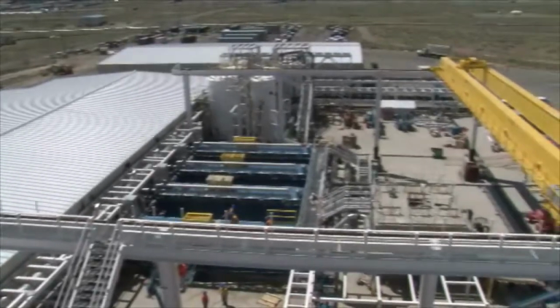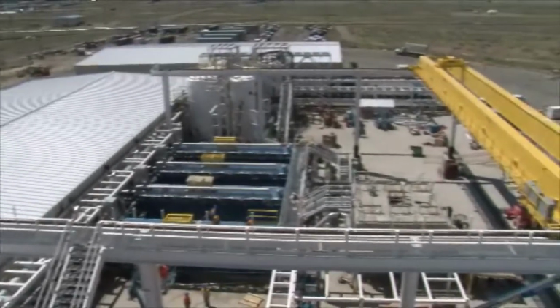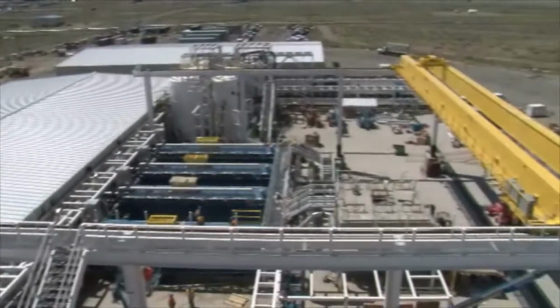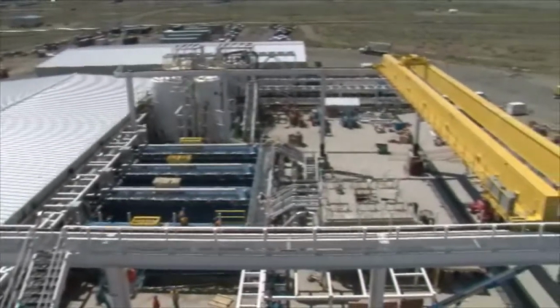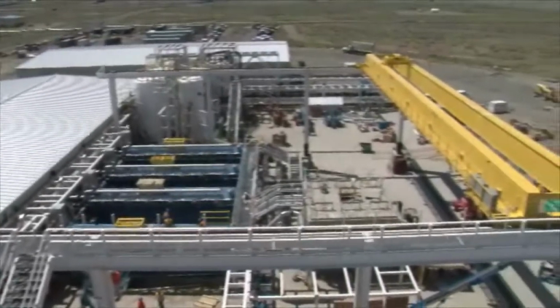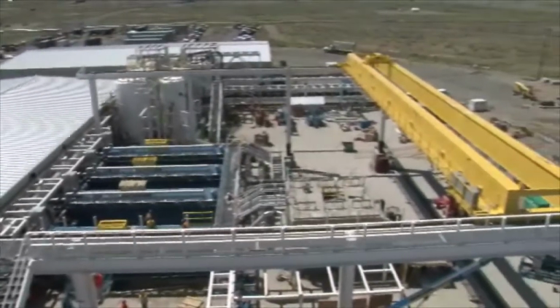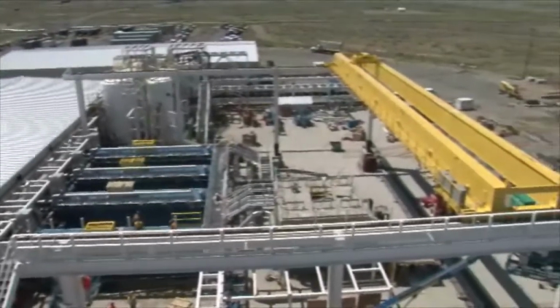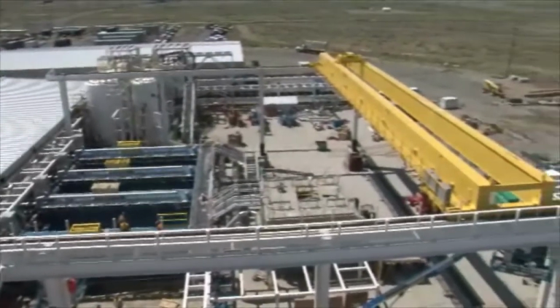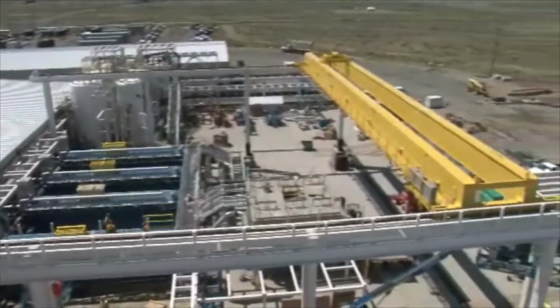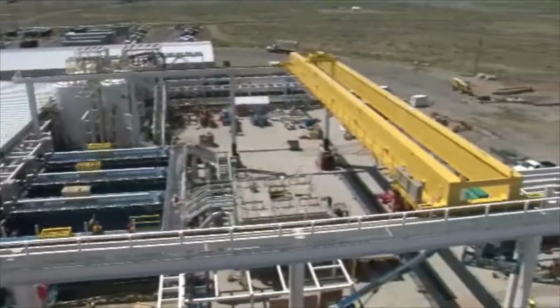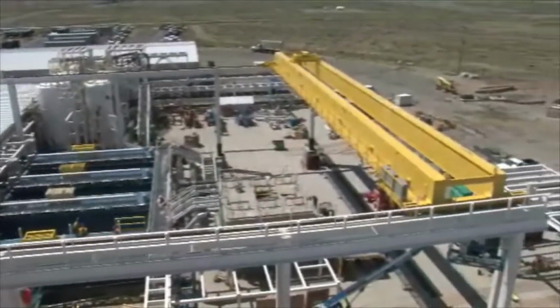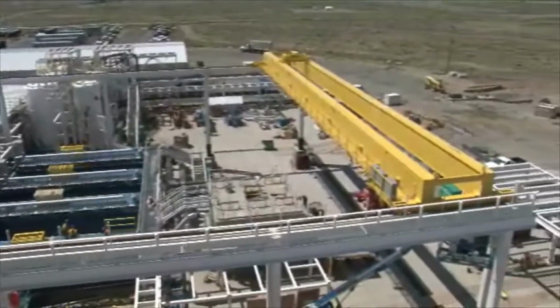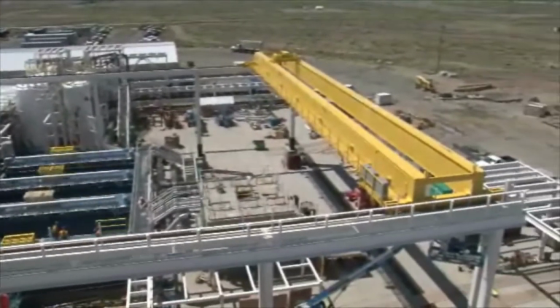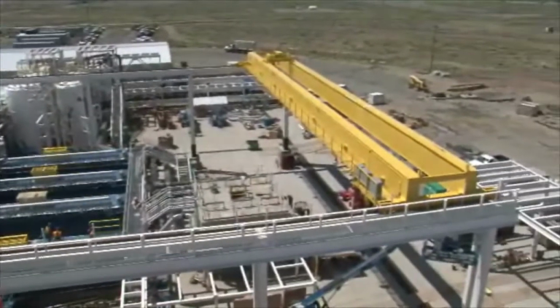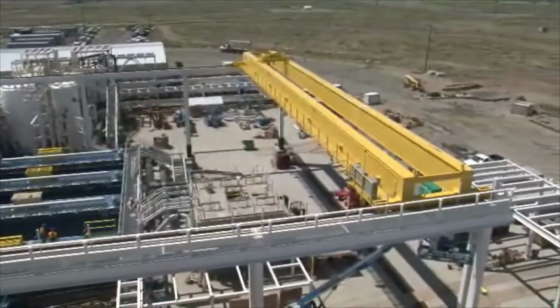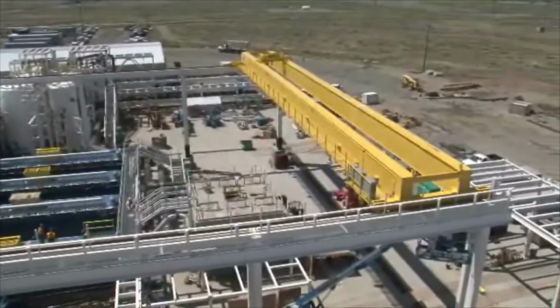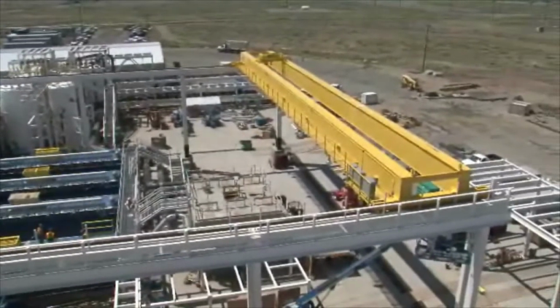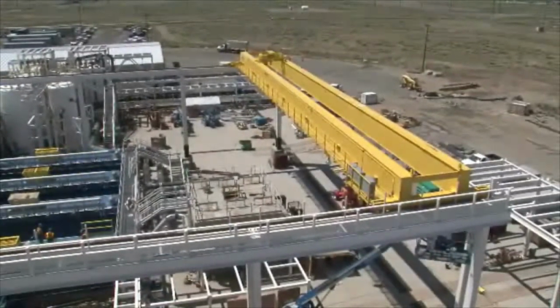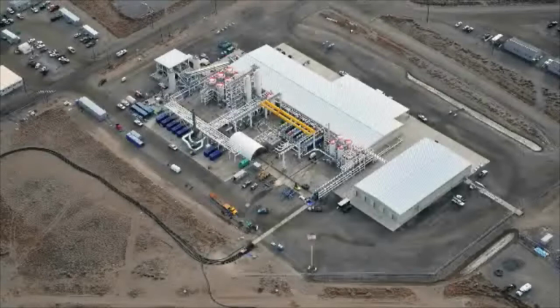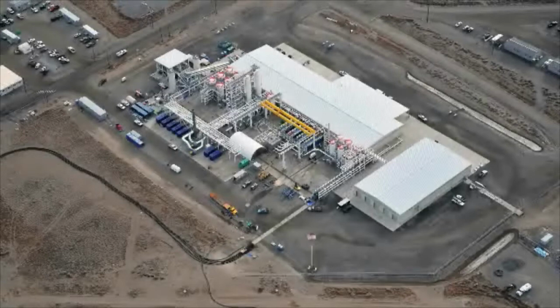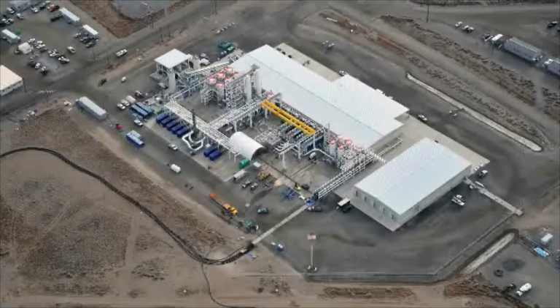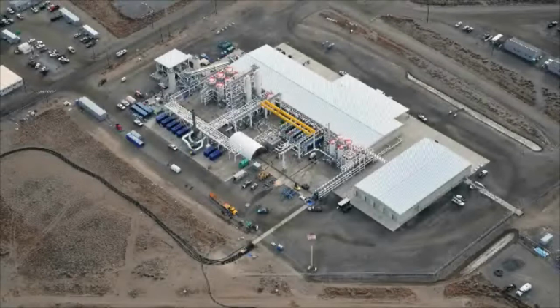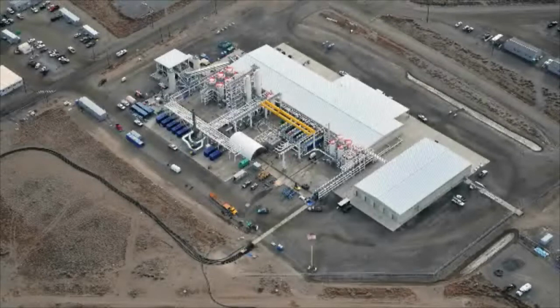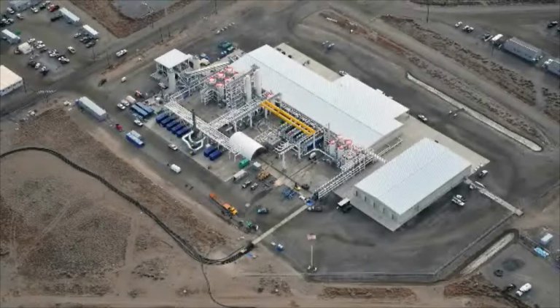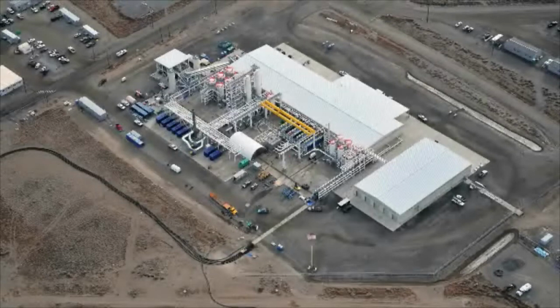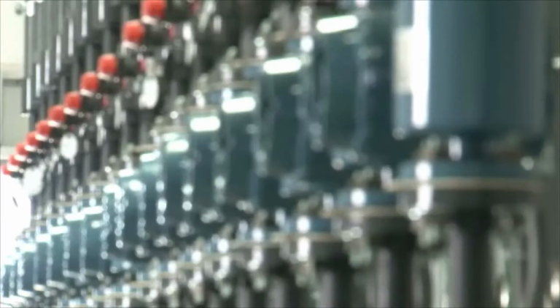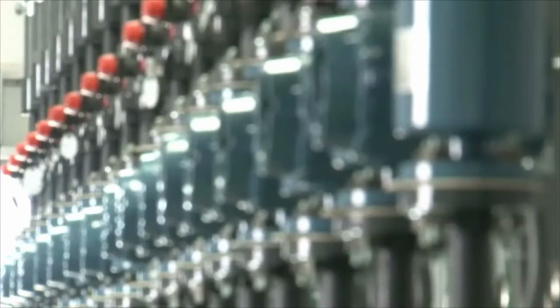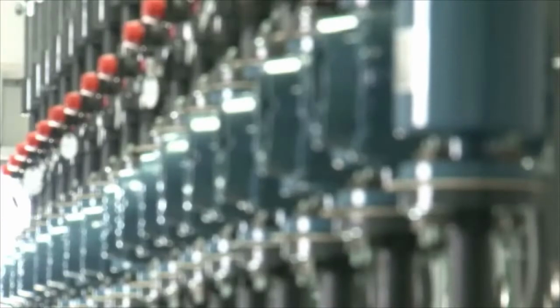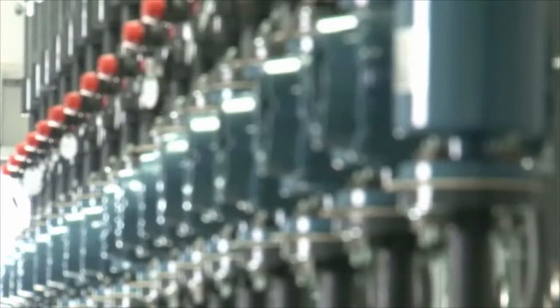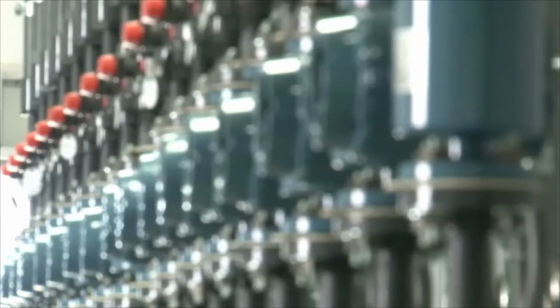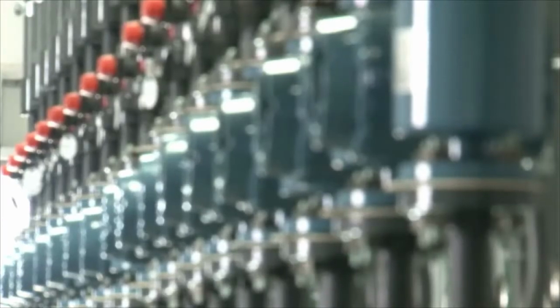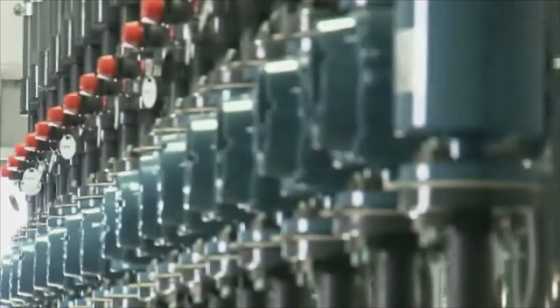Hanford's largest pump and treat system is officially green. The system will help clean contaminated groundwater.